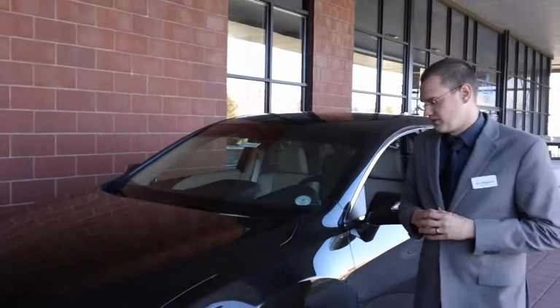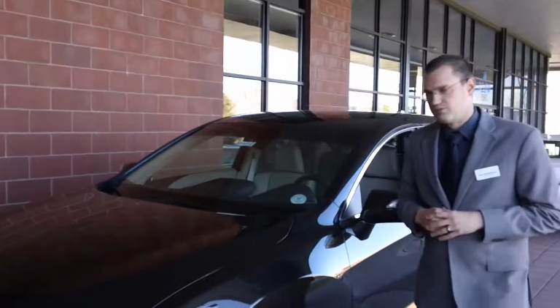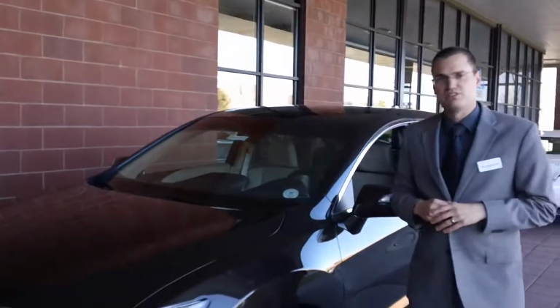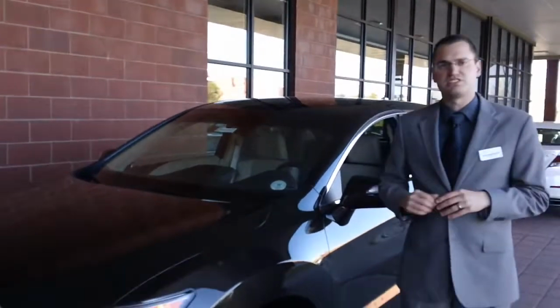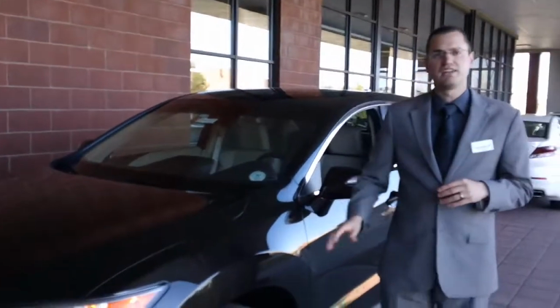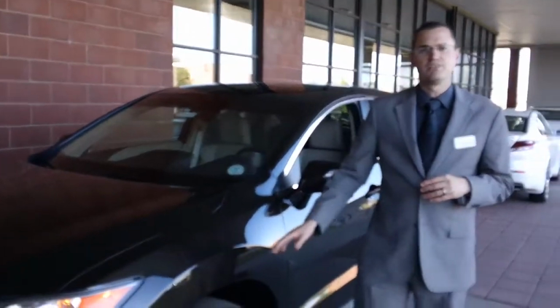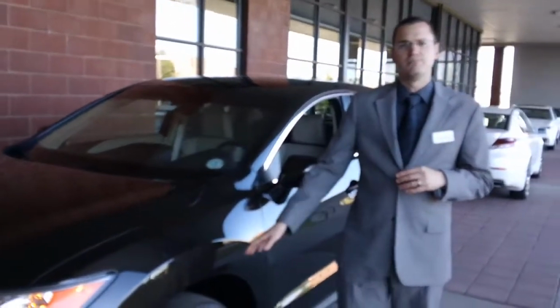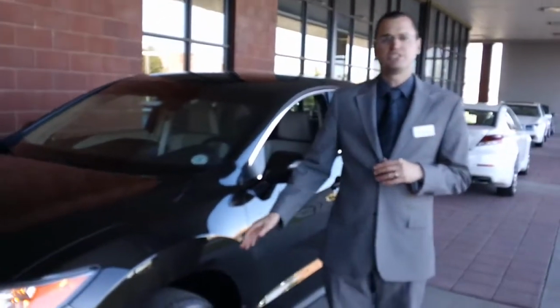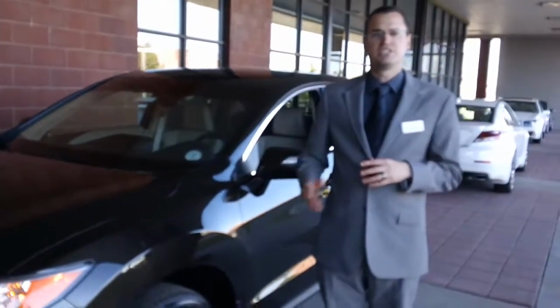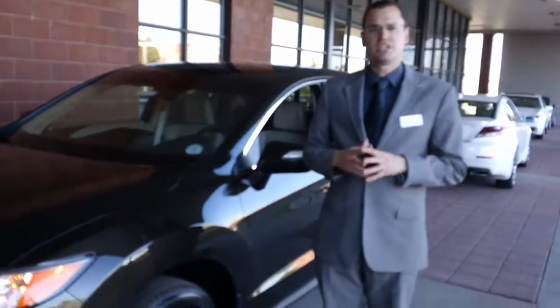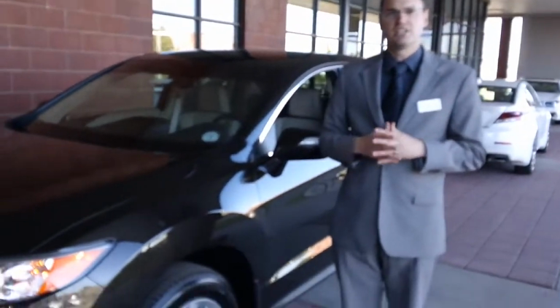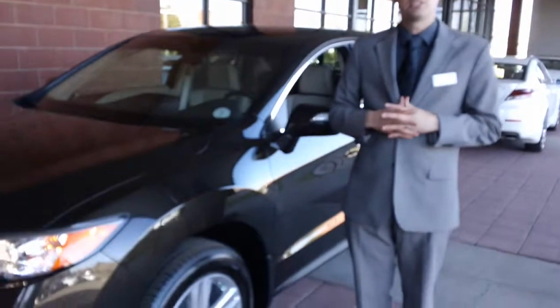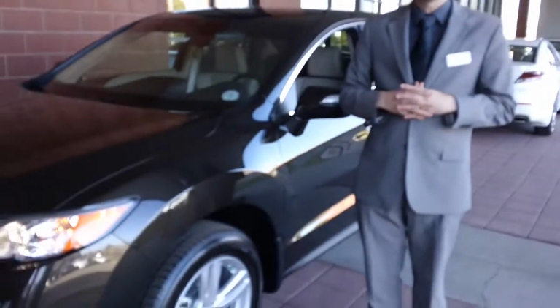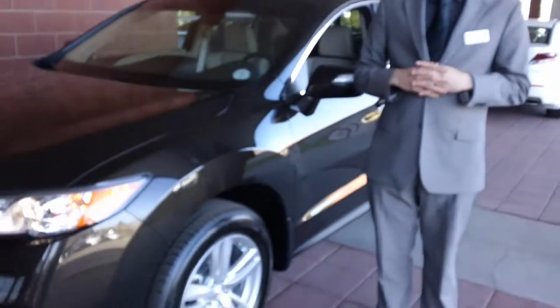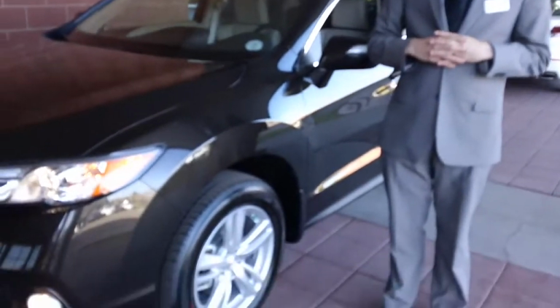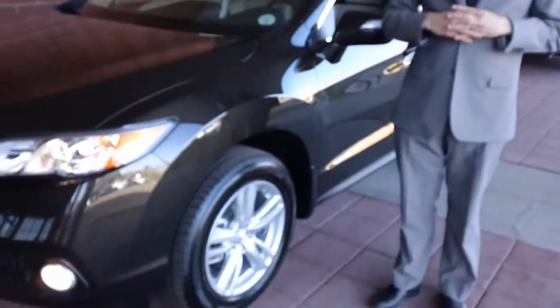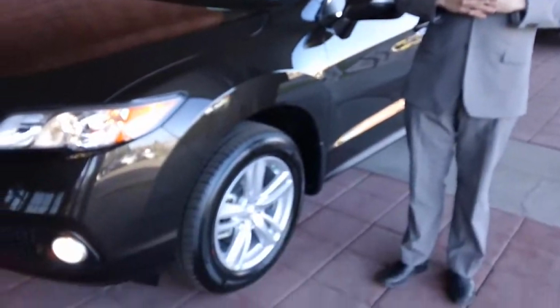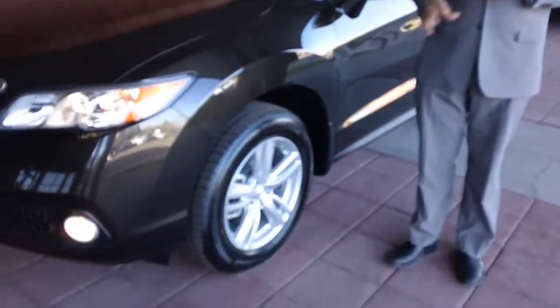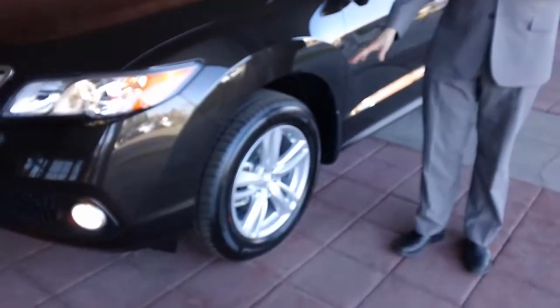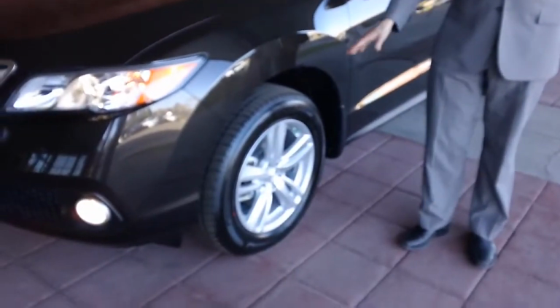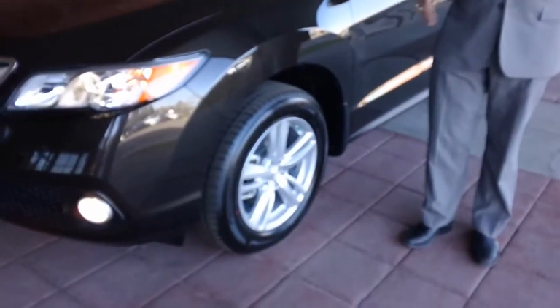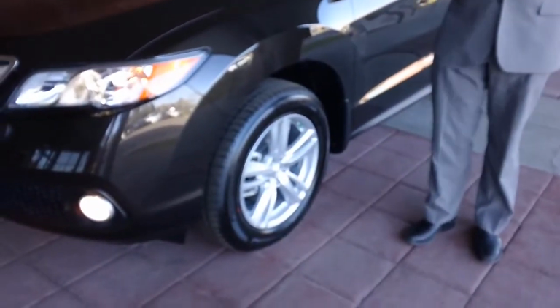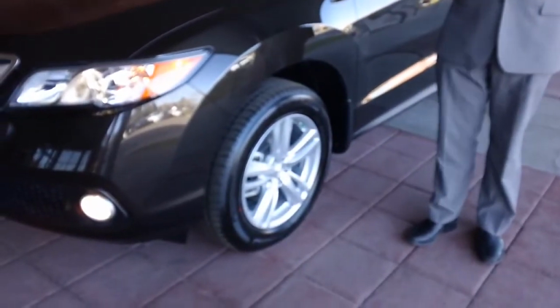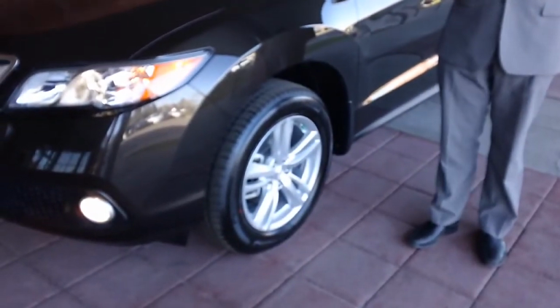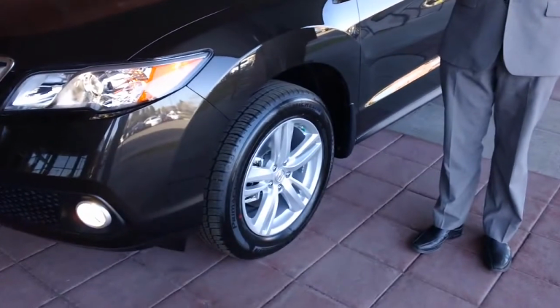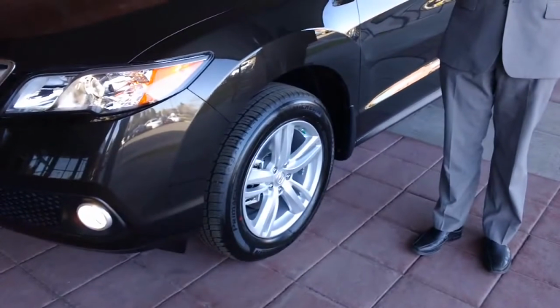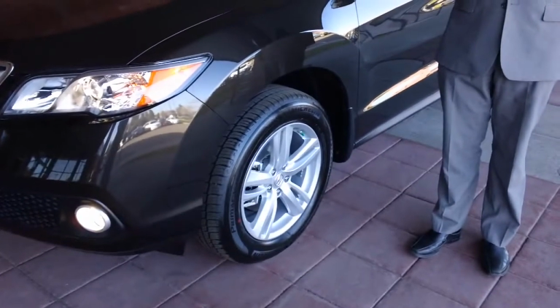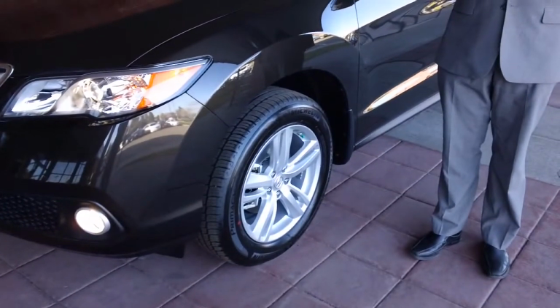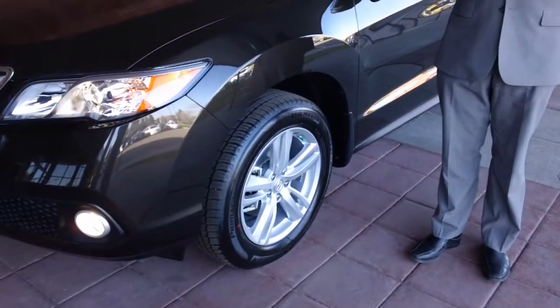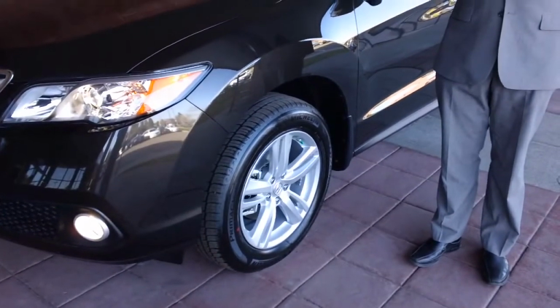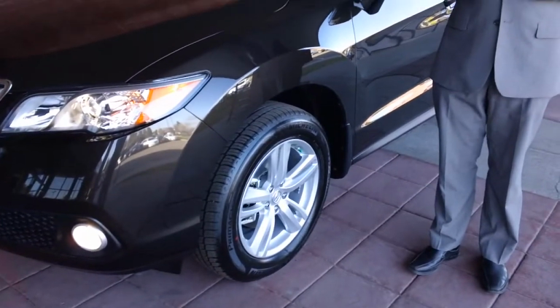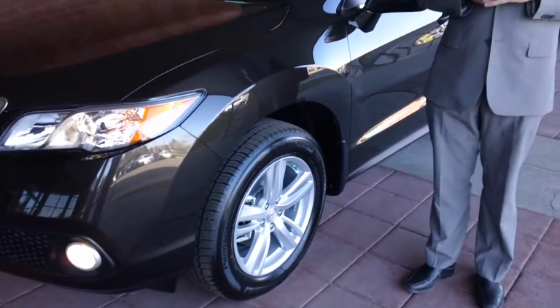There are standard Michelin tires on the car, with 18 inch rims on all of the RDXs.